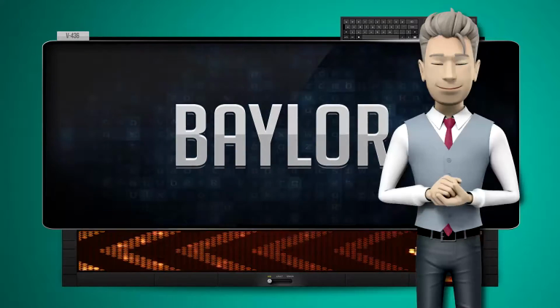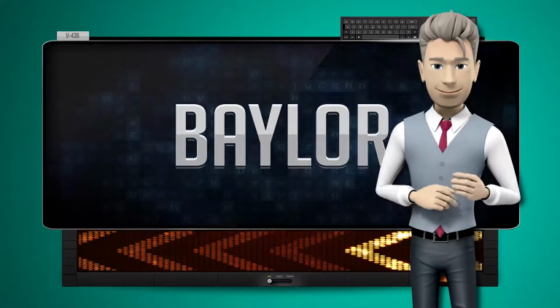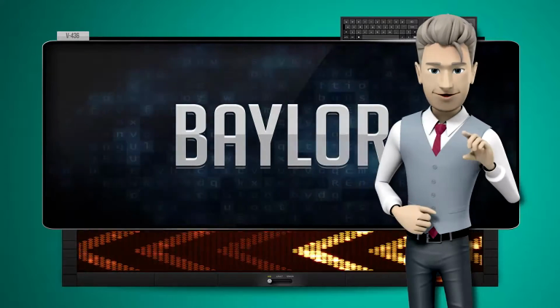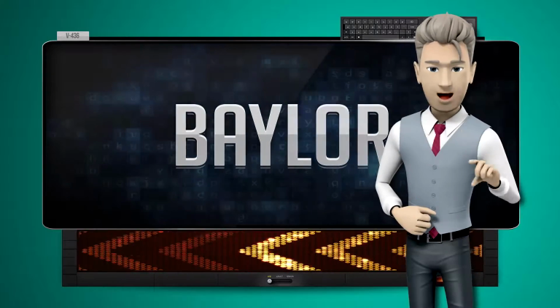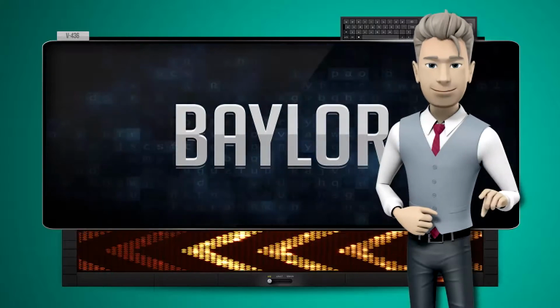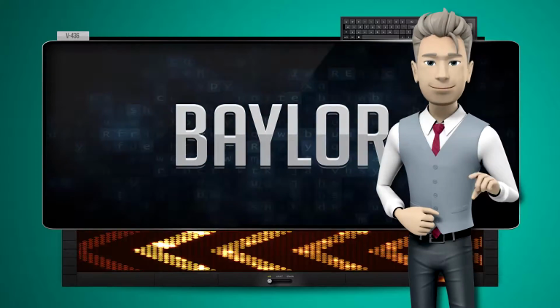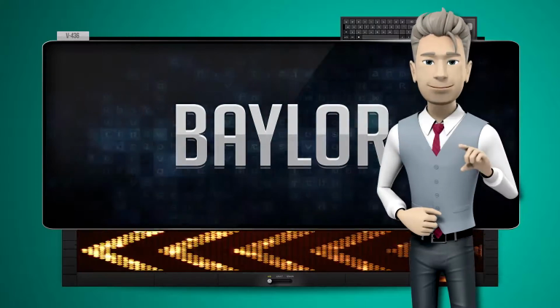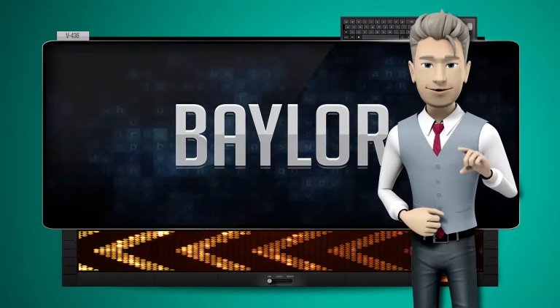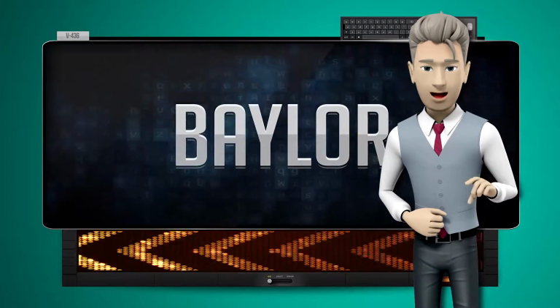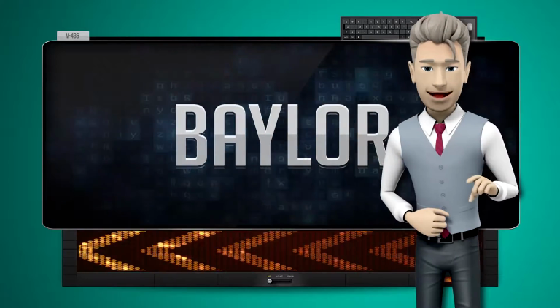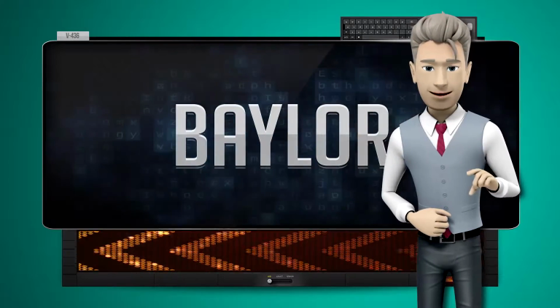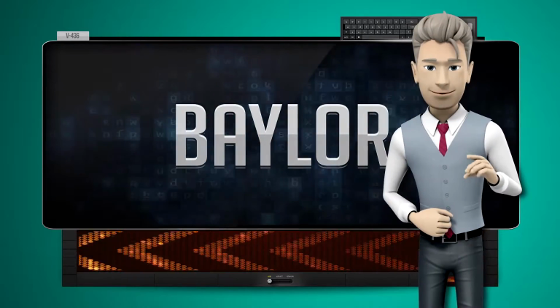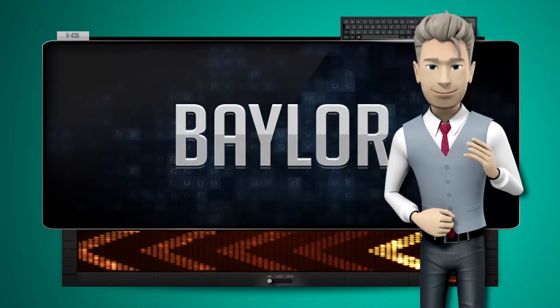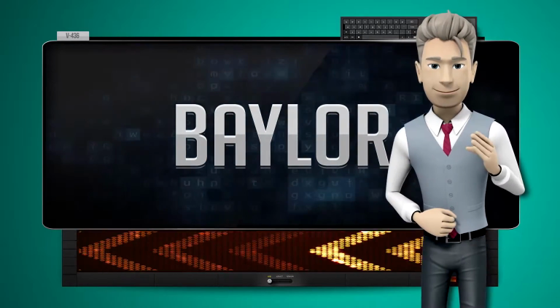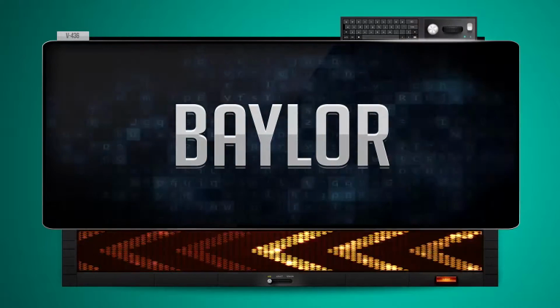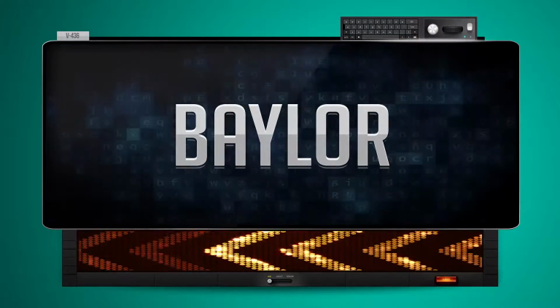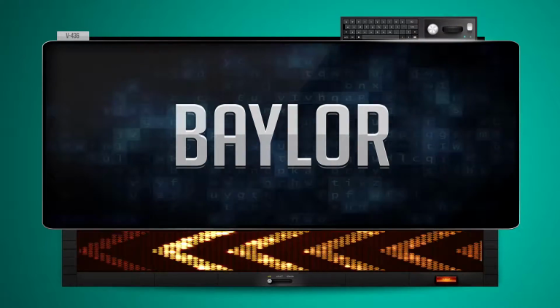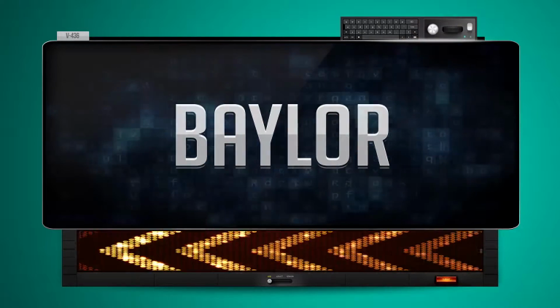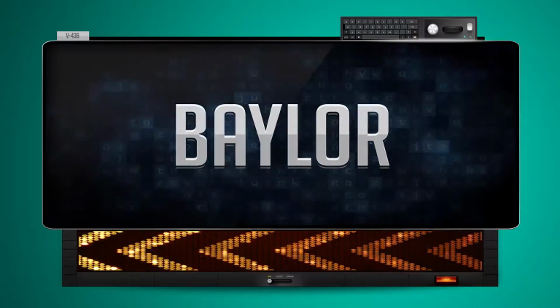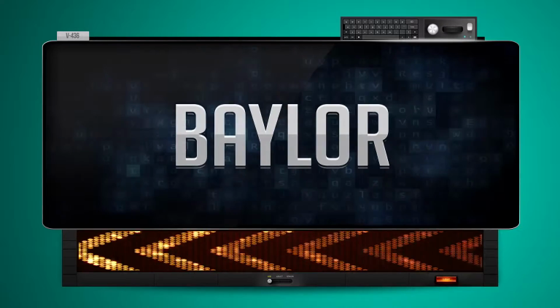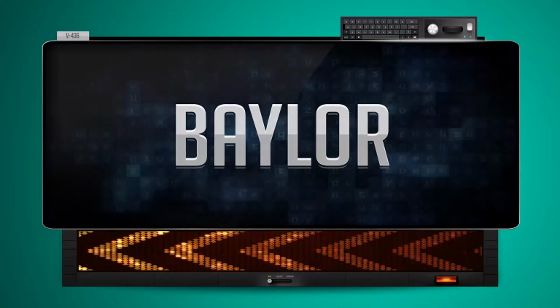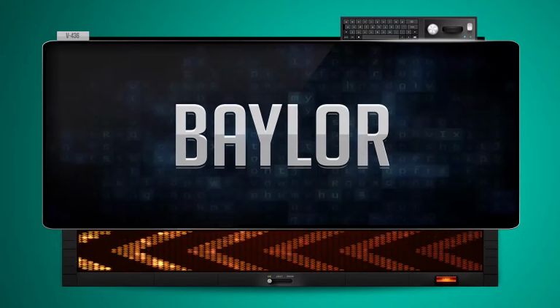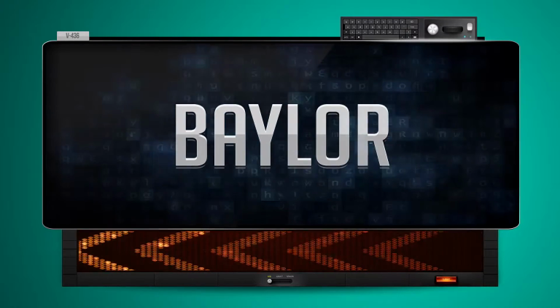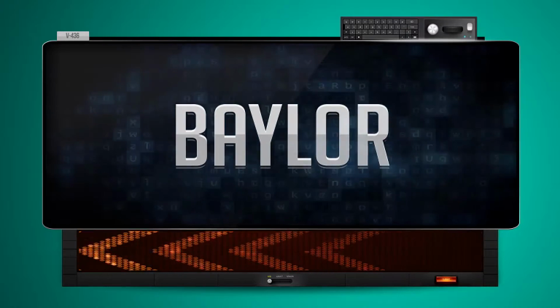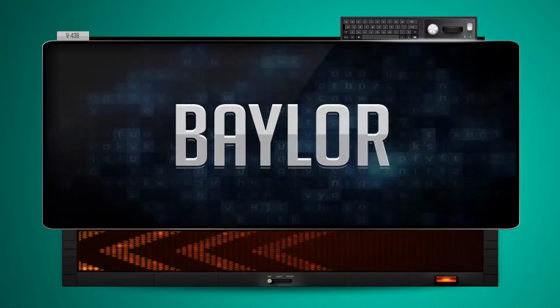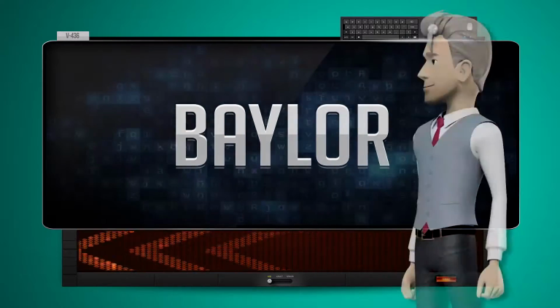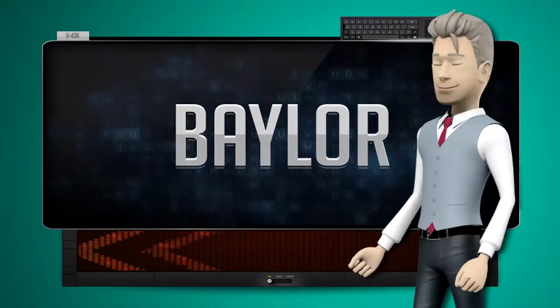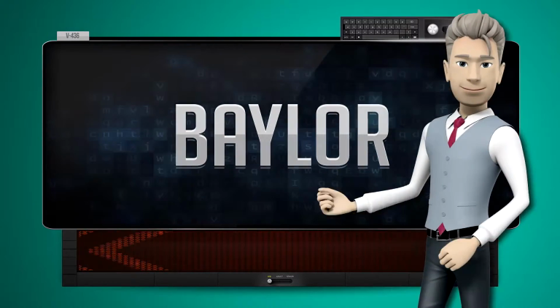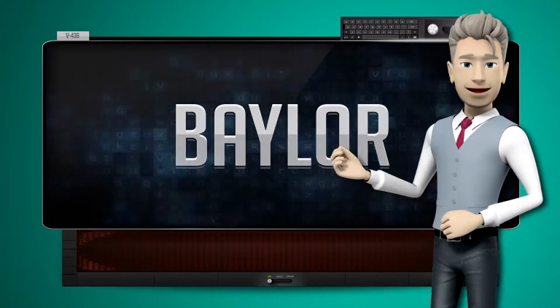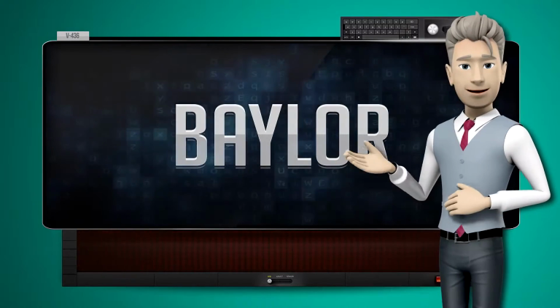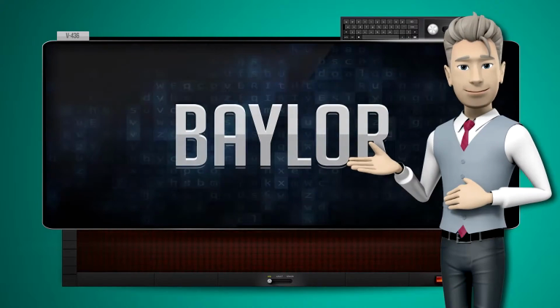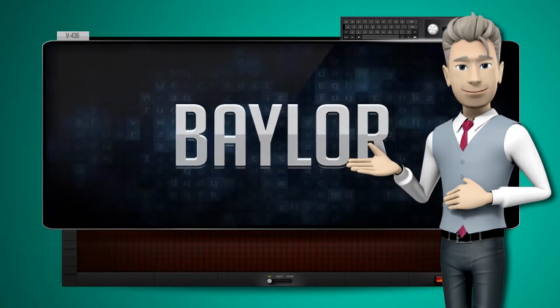One more time. Let's pay close attention. Early.